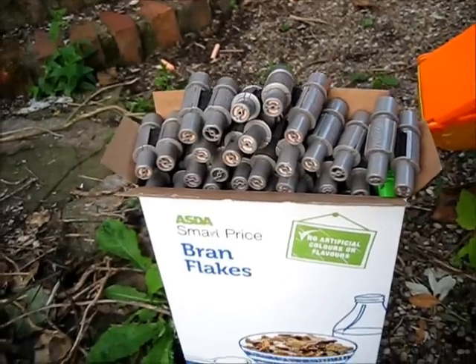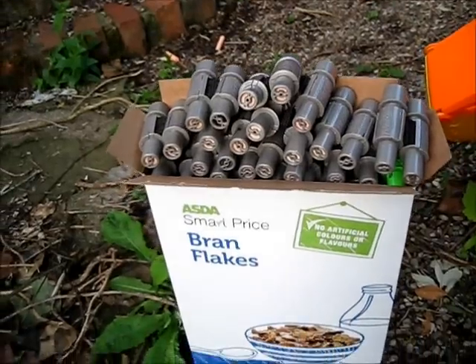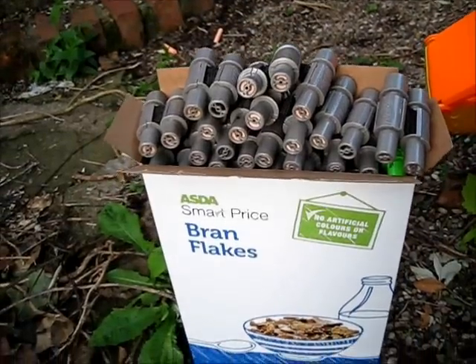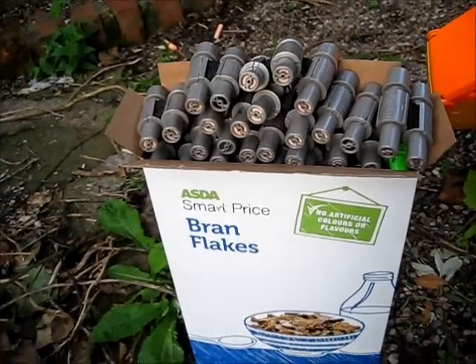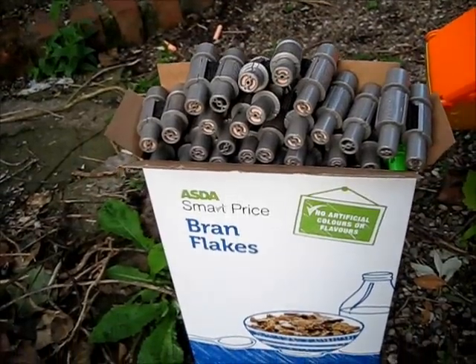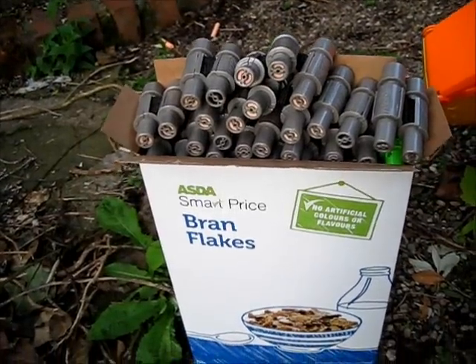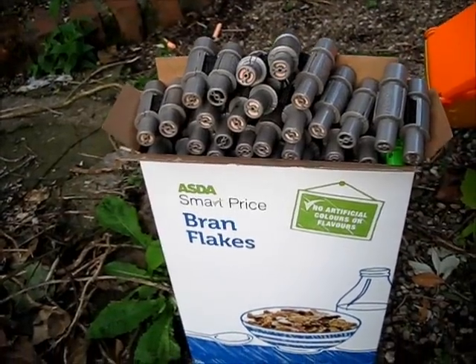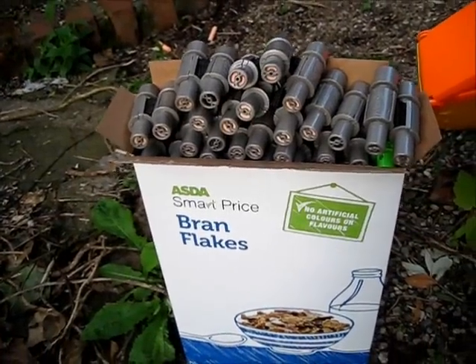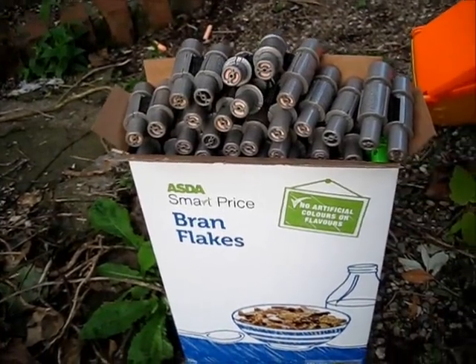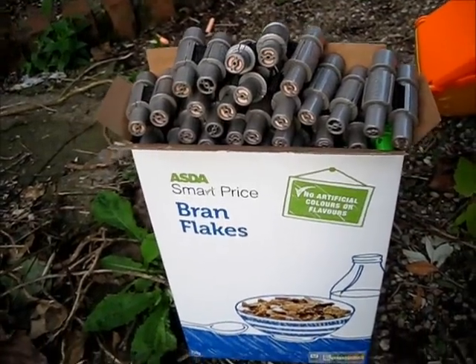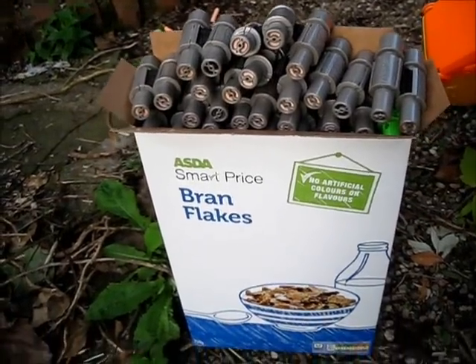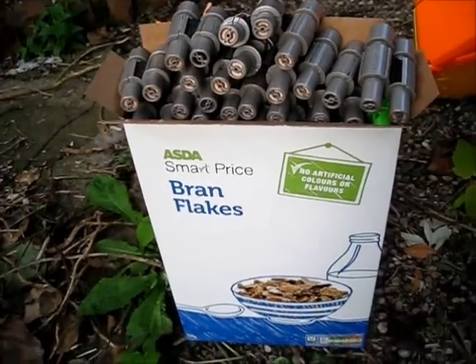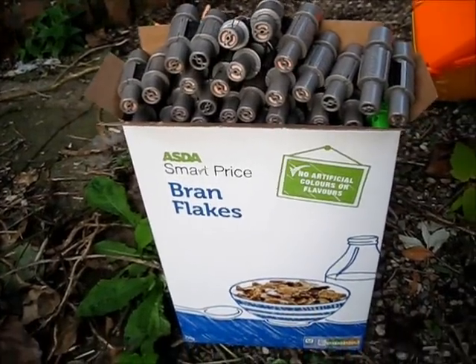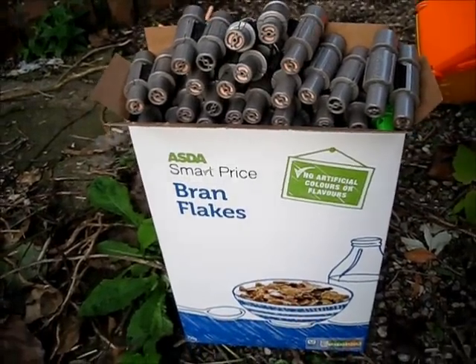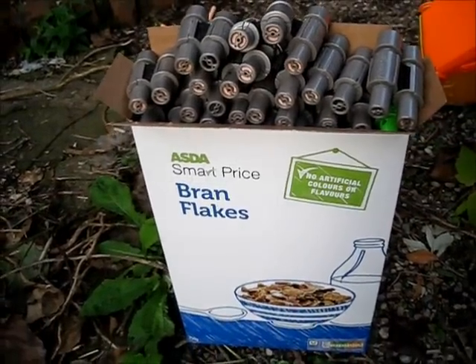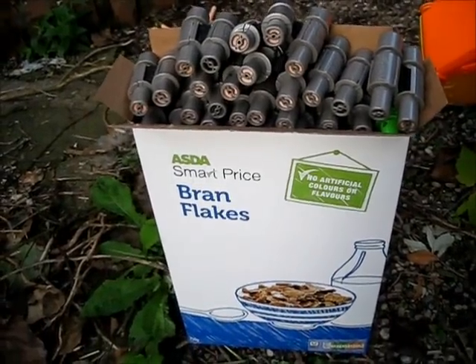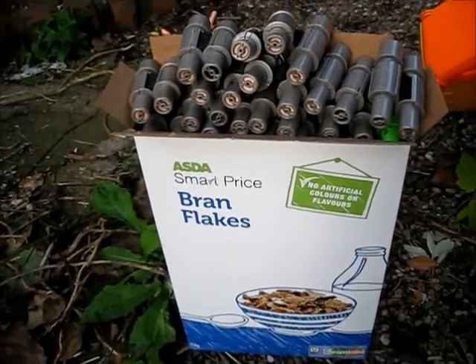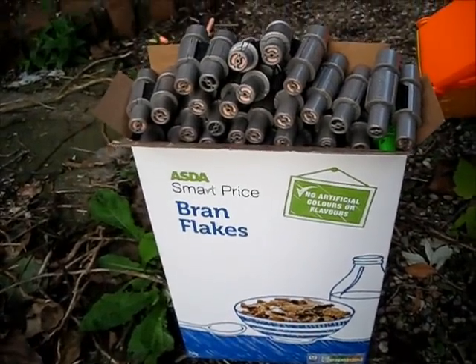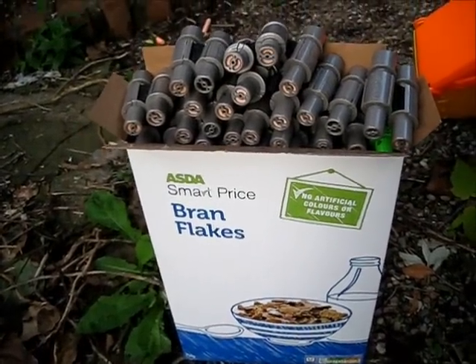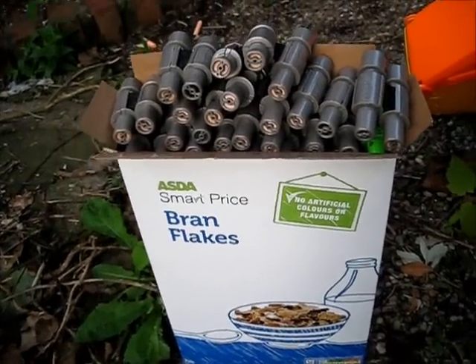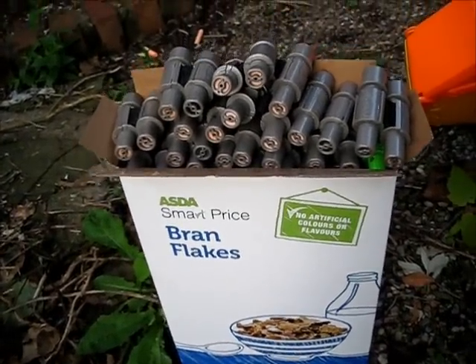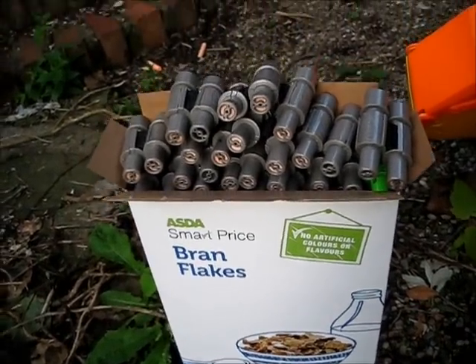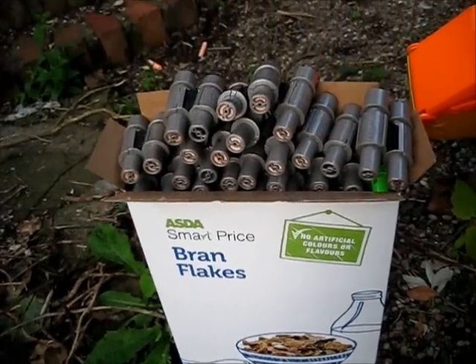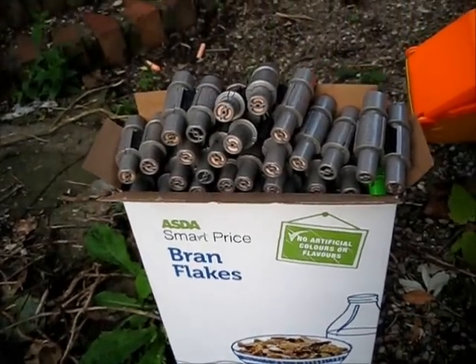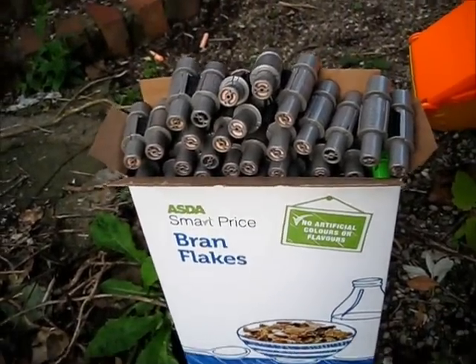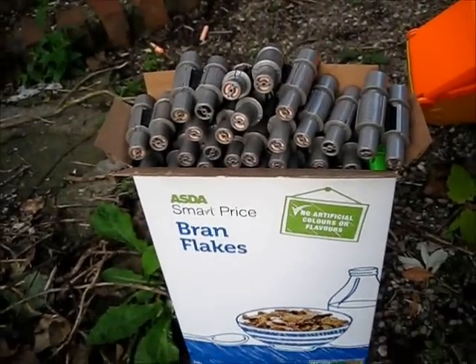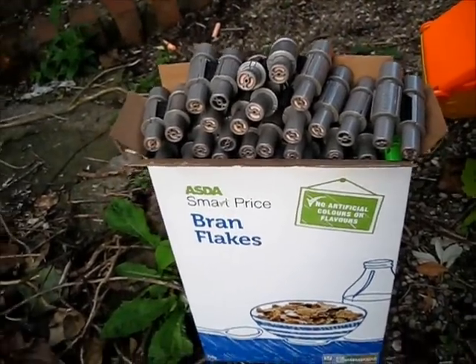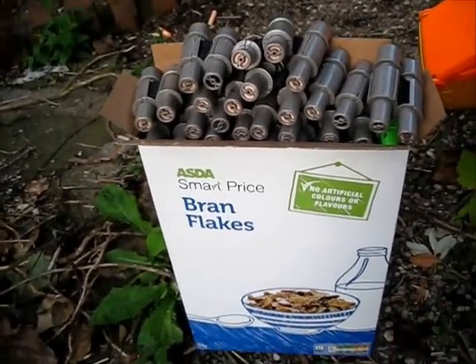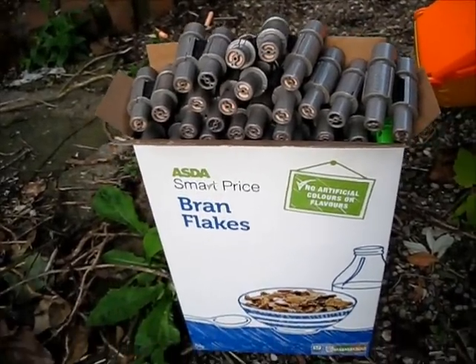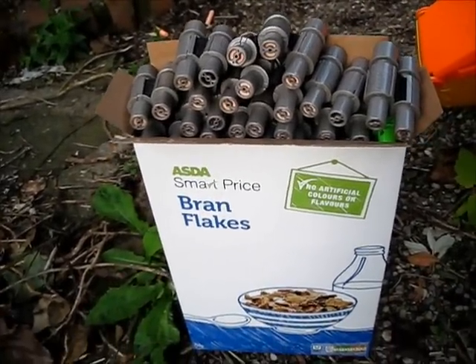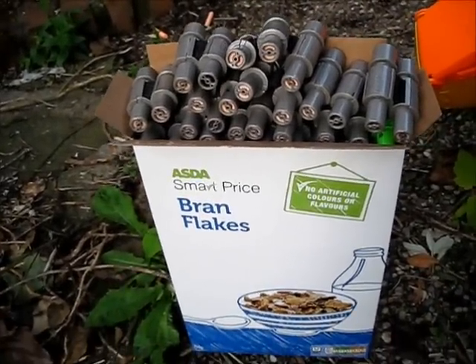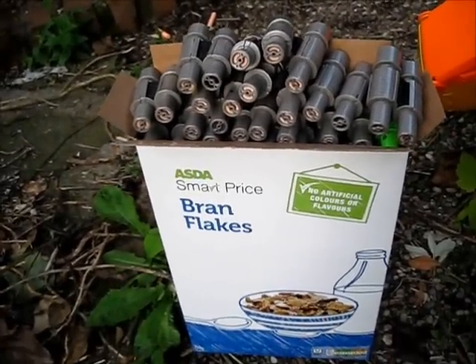We've managed to cram in about five, five and a half-ish belts worth into this box.